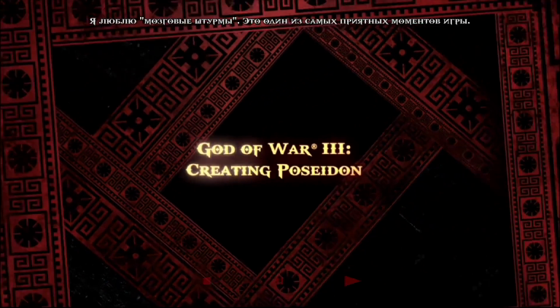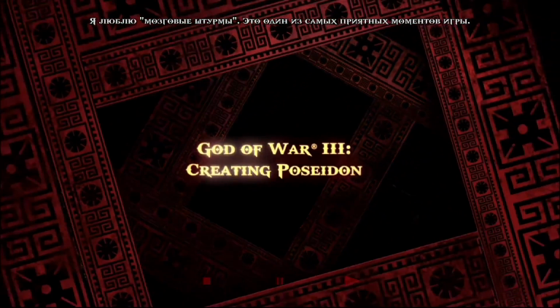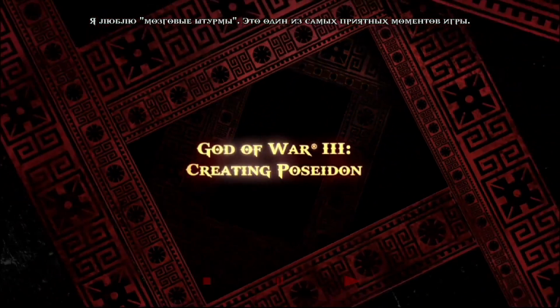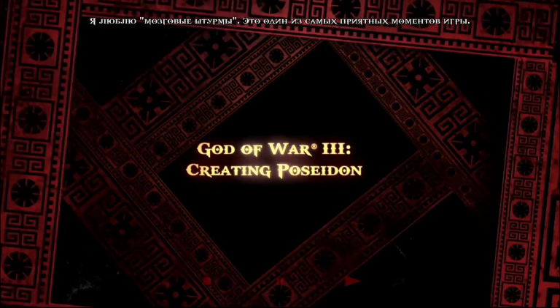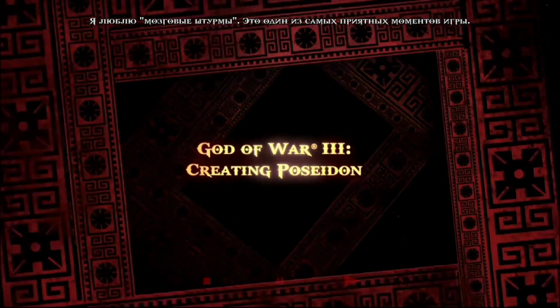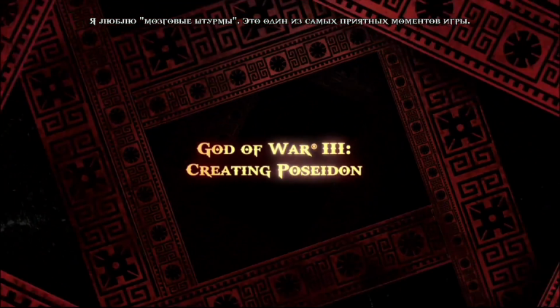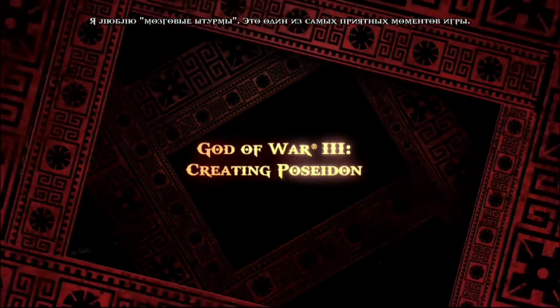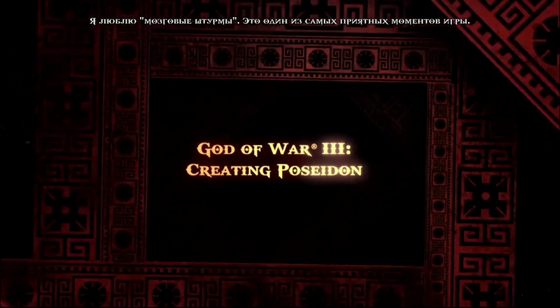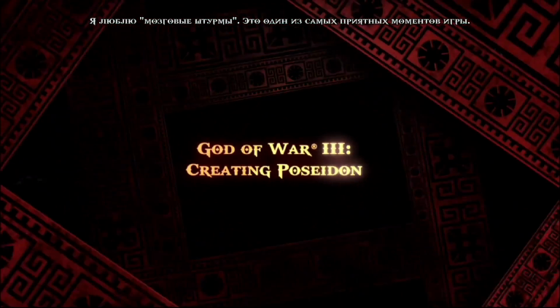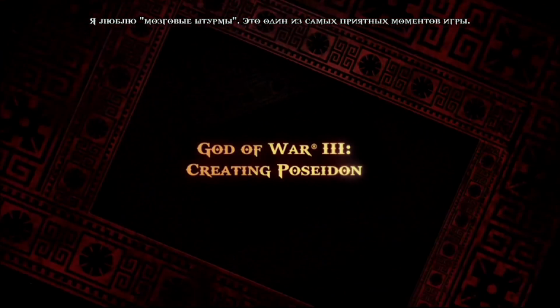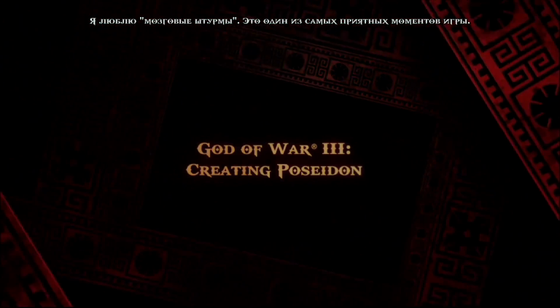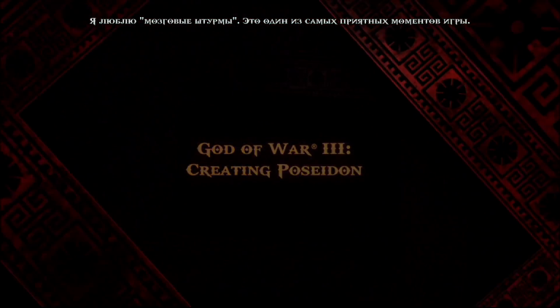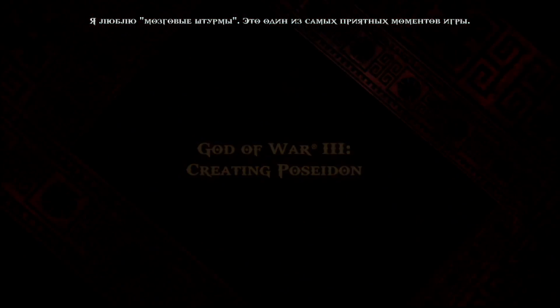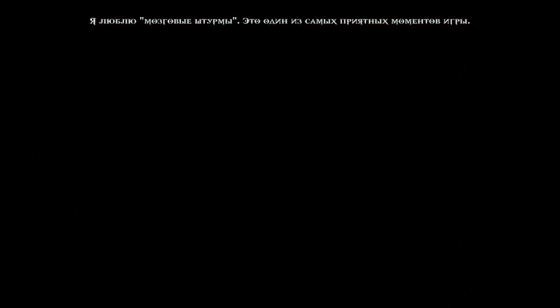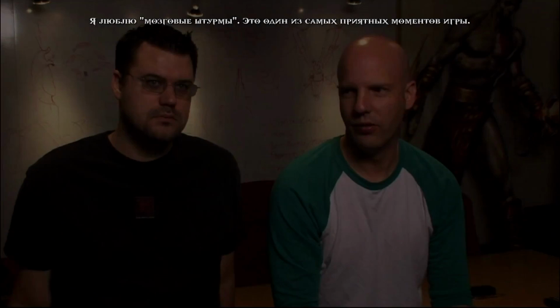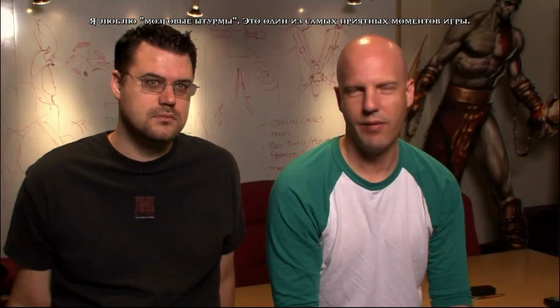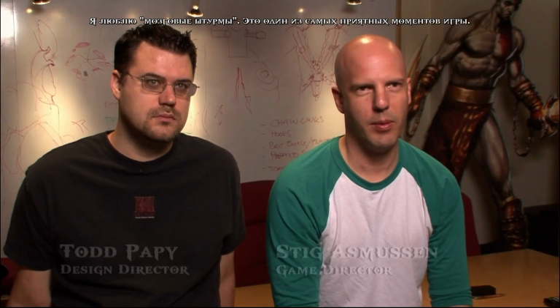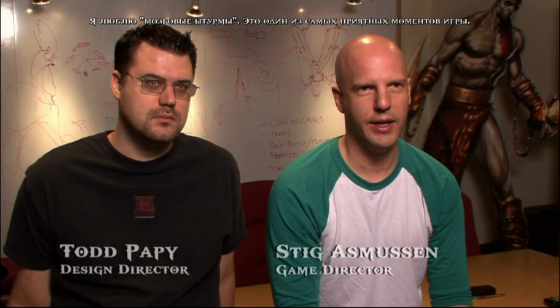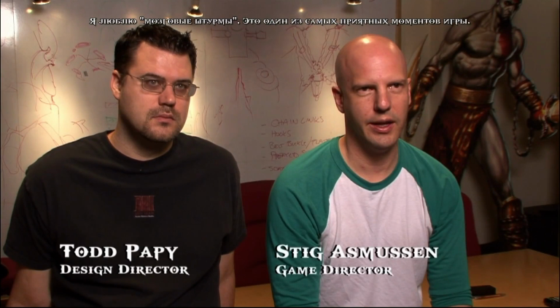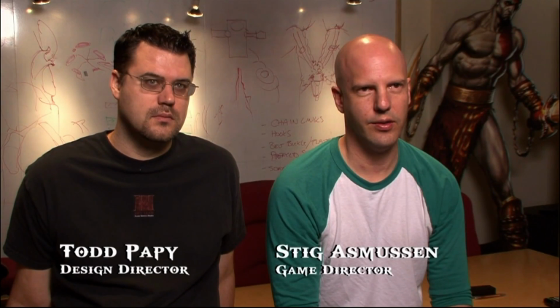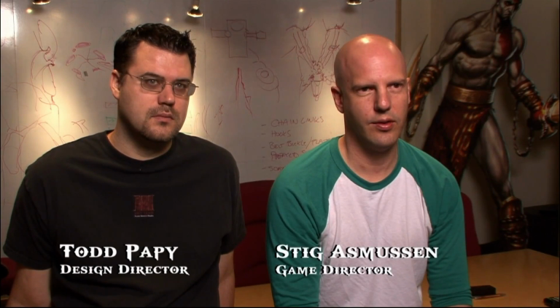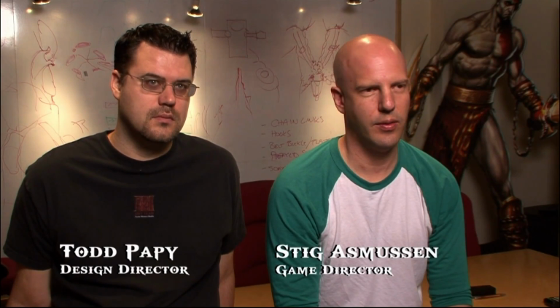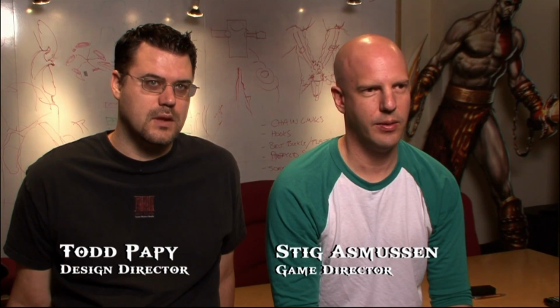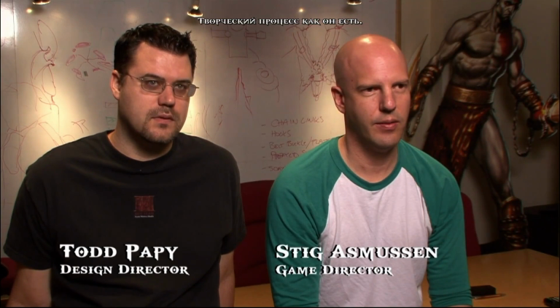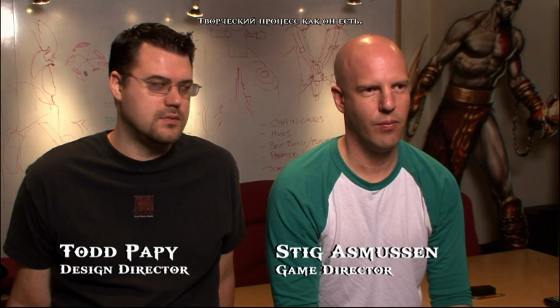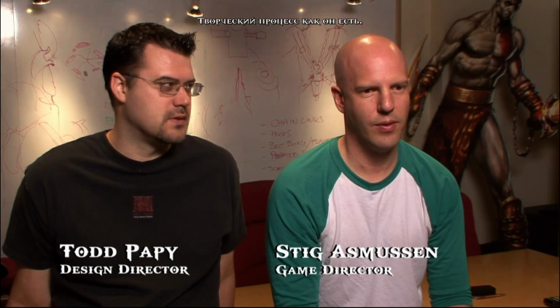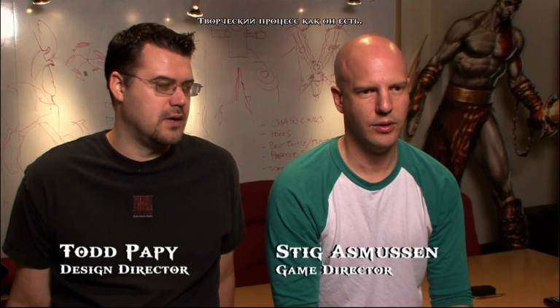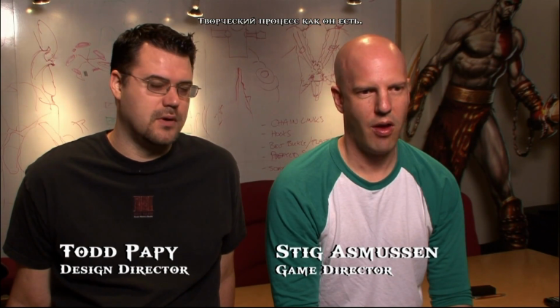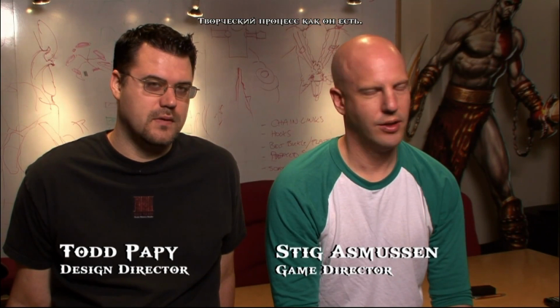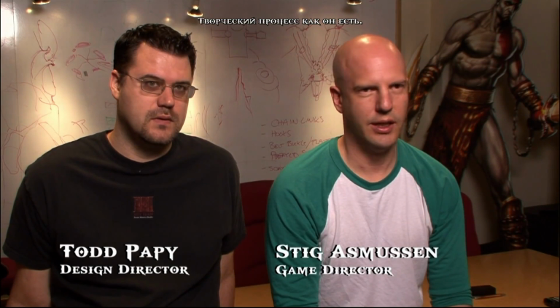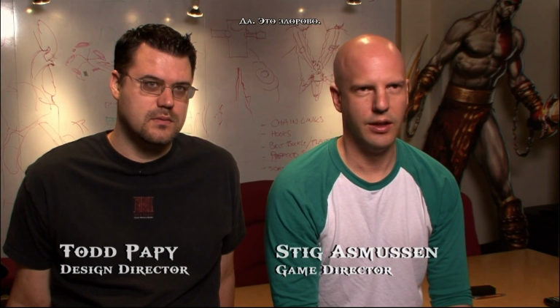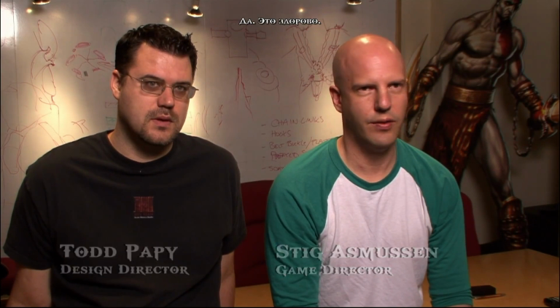I love brainstorming. That's one of the best things about games. Right from the beginning, it's just a creative process. It's fun.